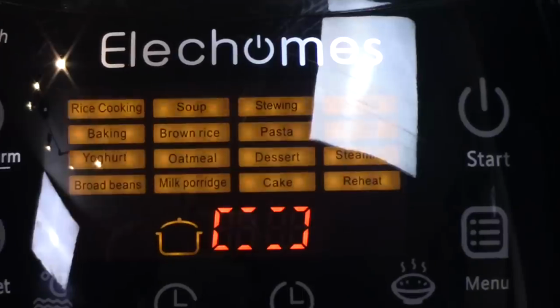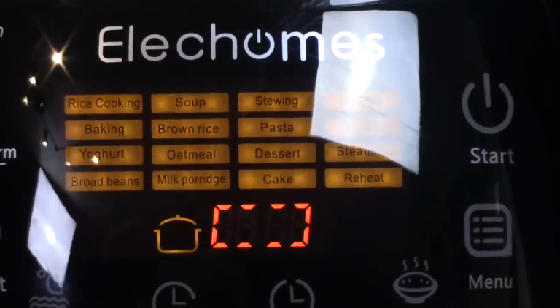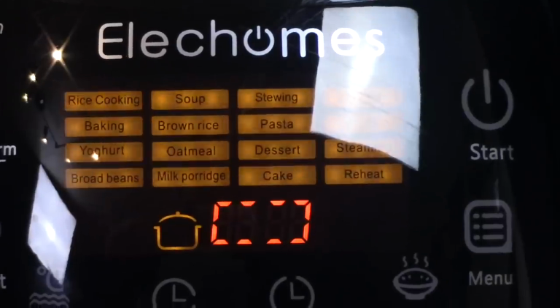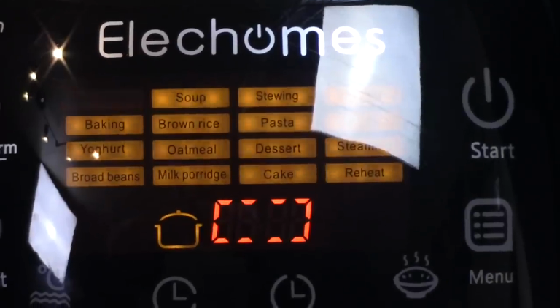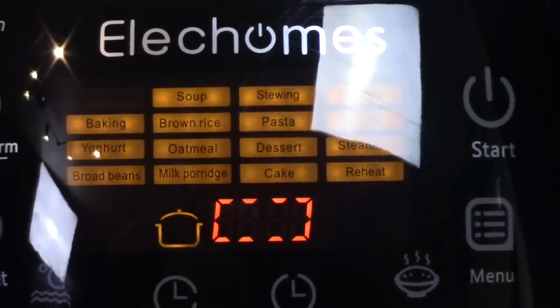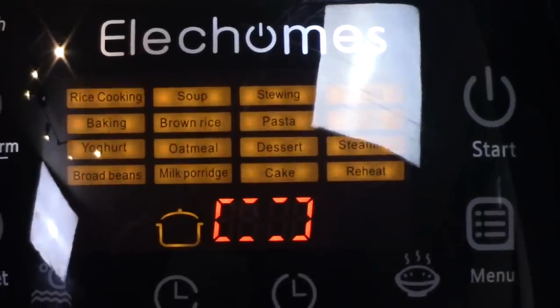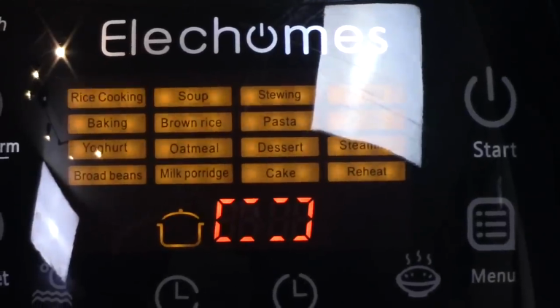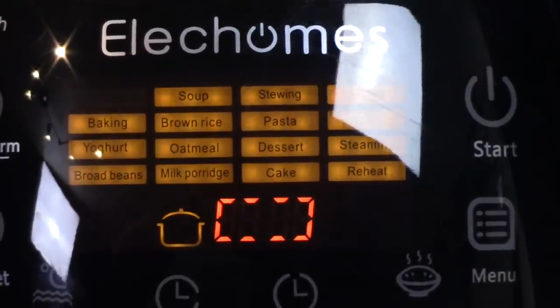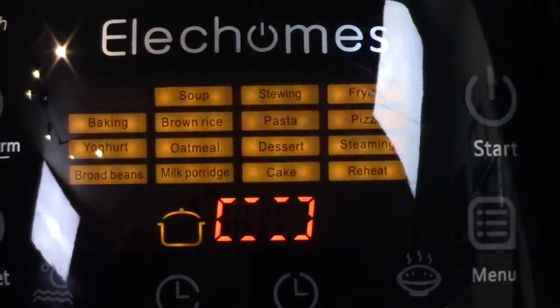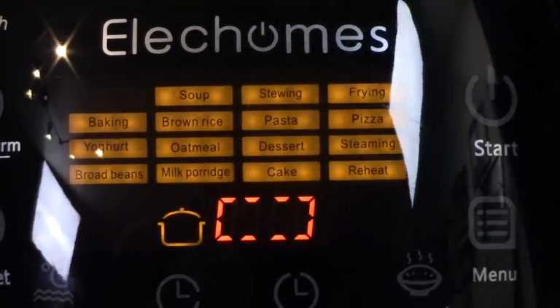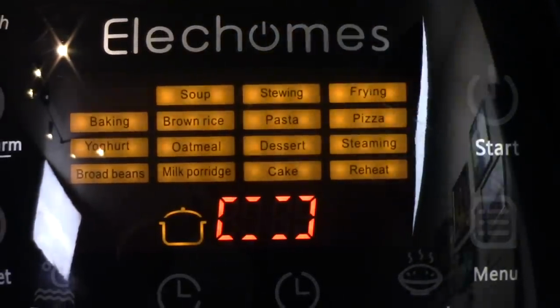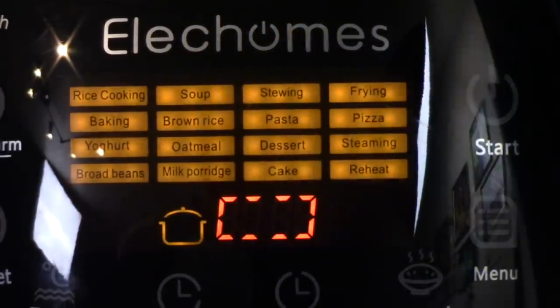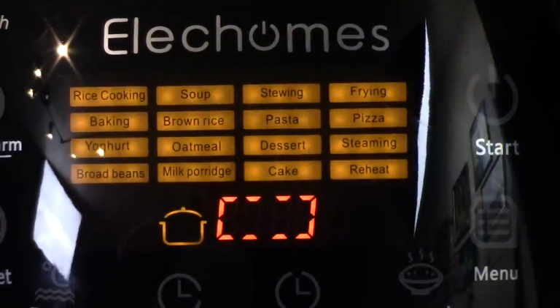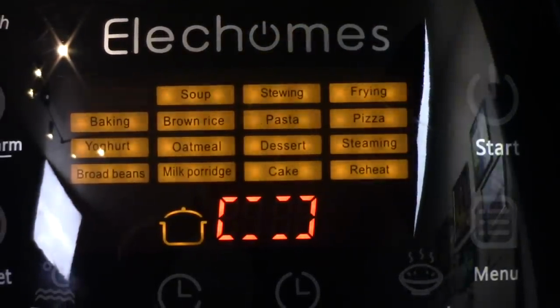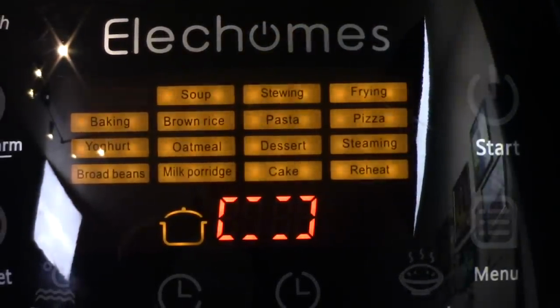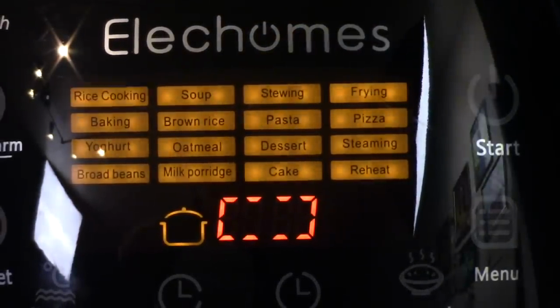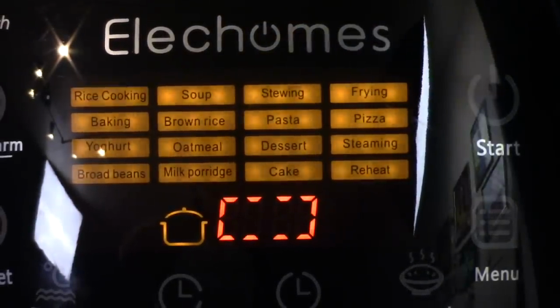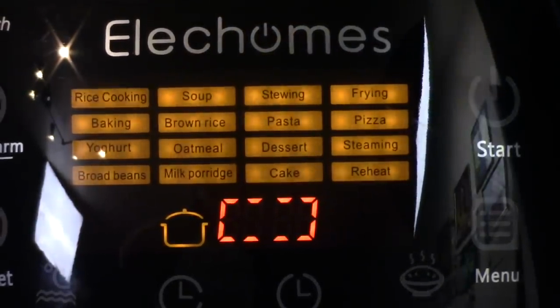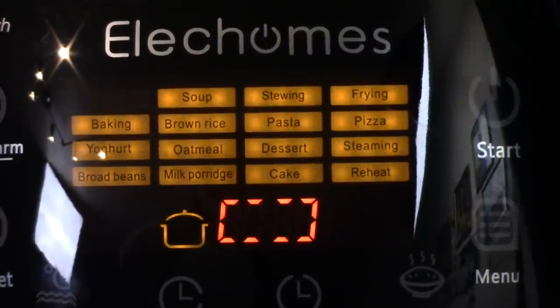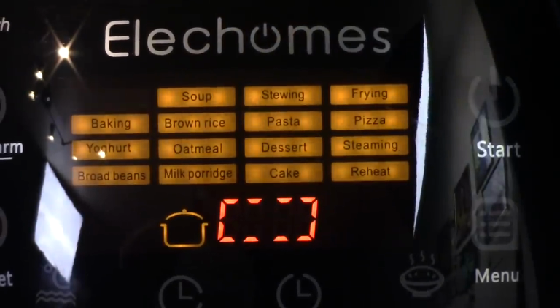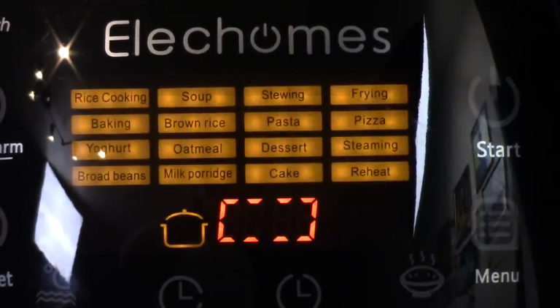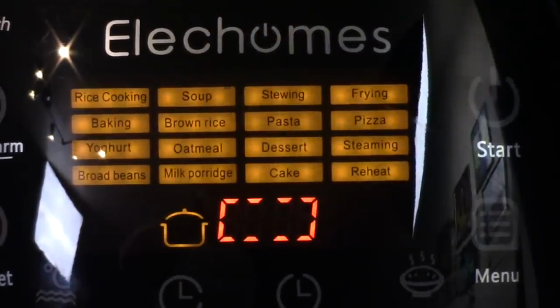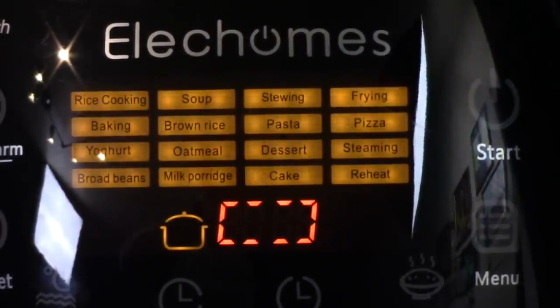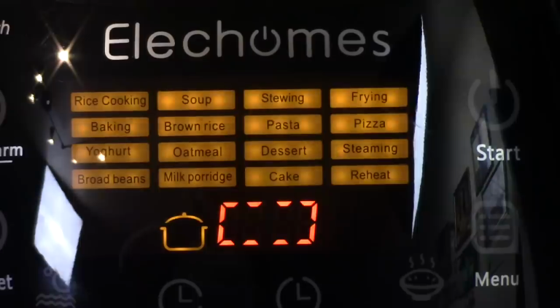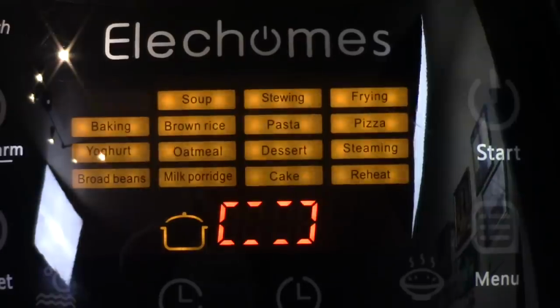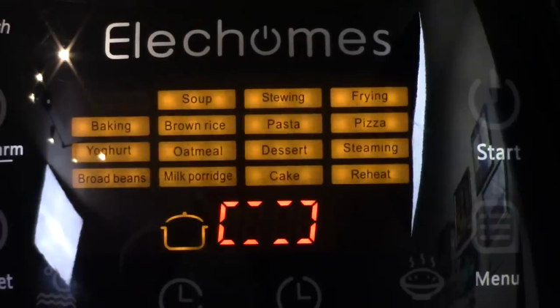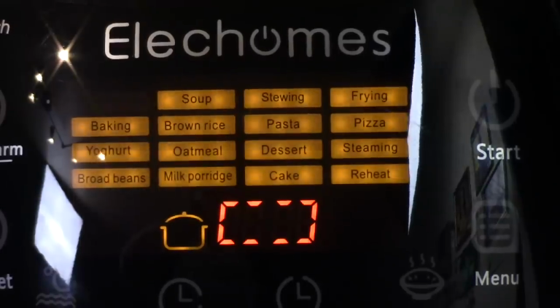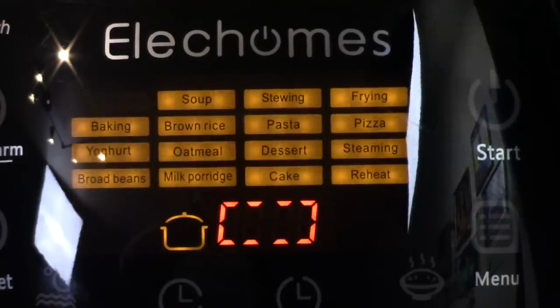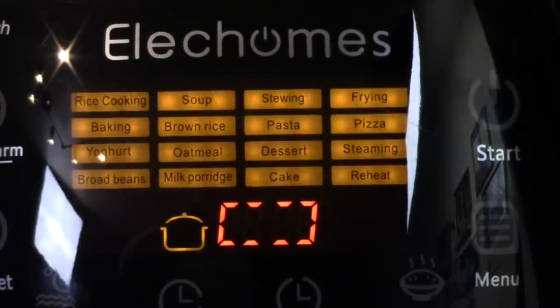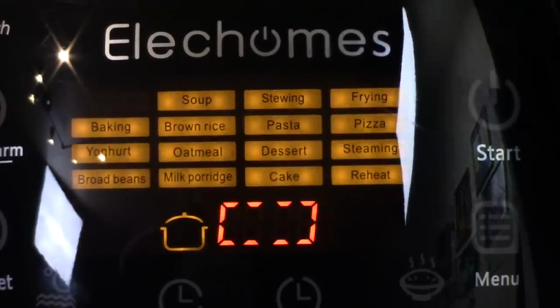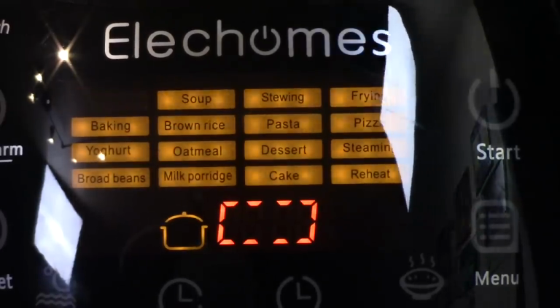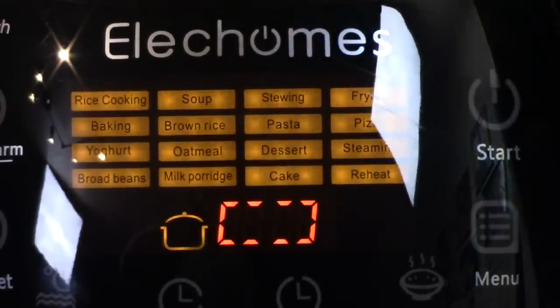Pizza, pasta, dessert, cake, frying, stewing, soup, rice, white rice, oatmeal, yogurt, broad beans.